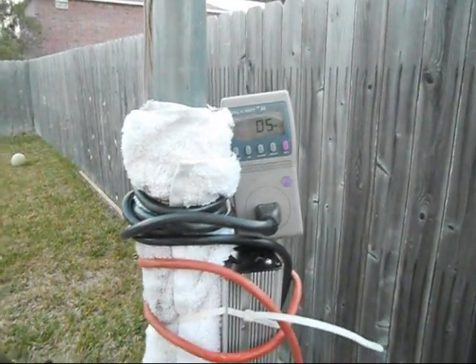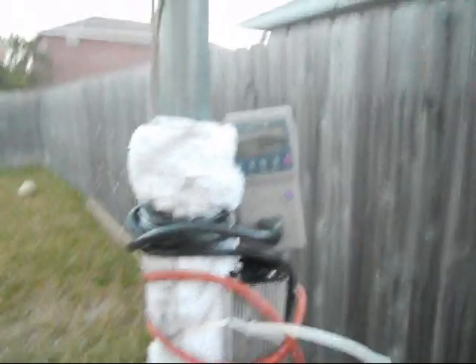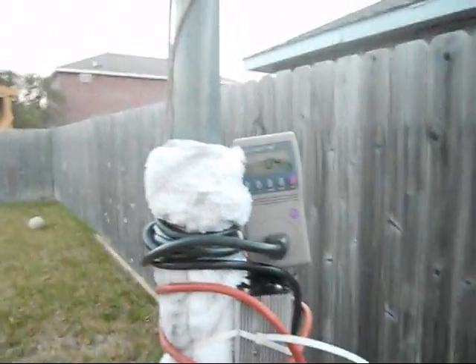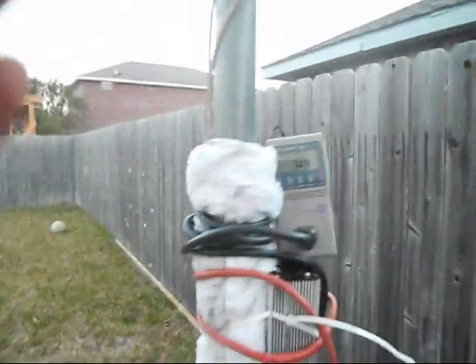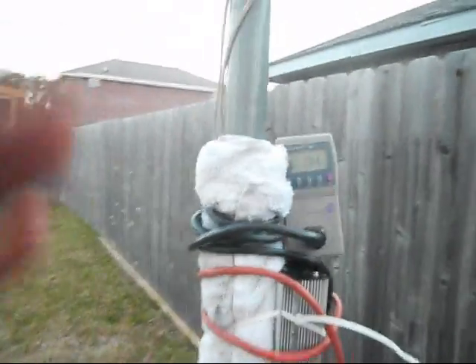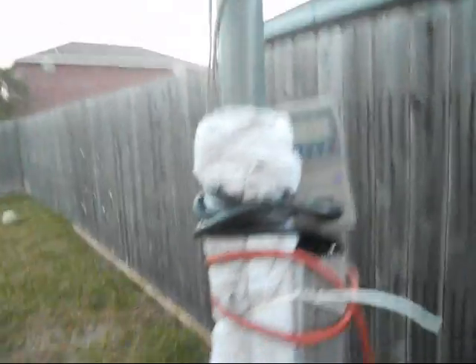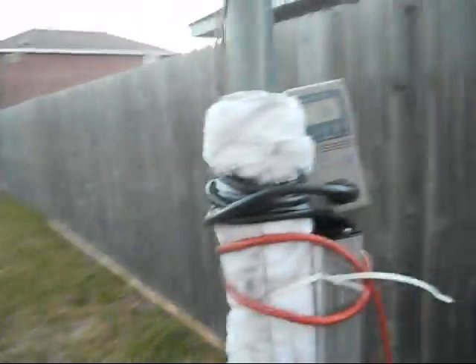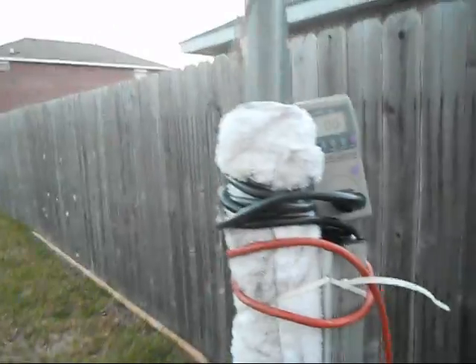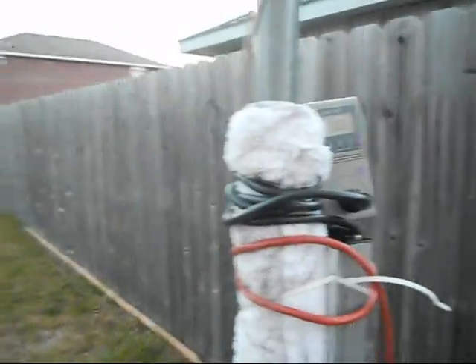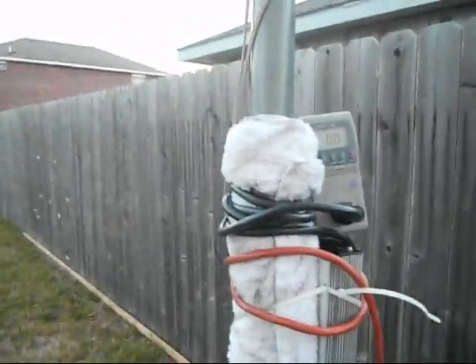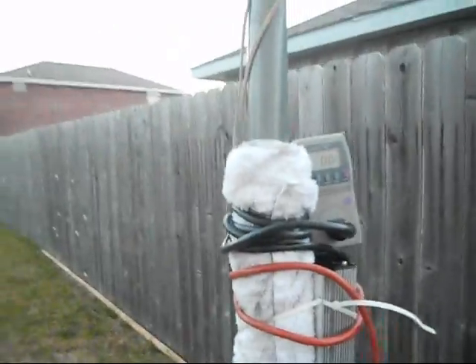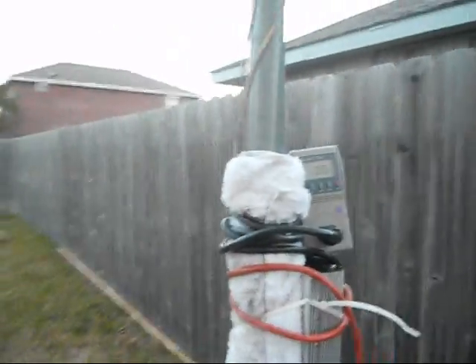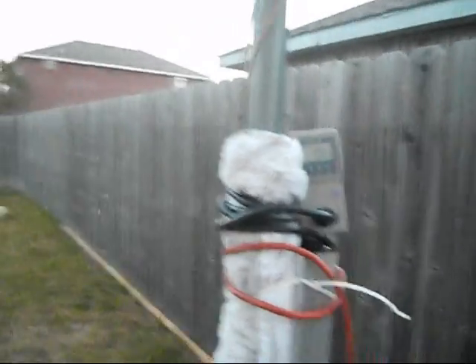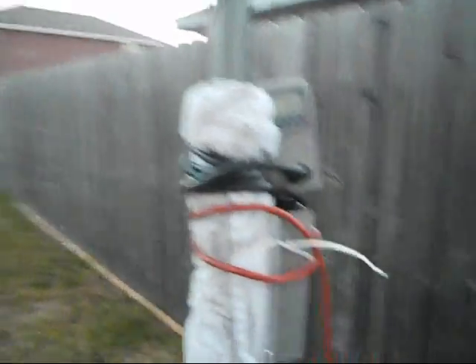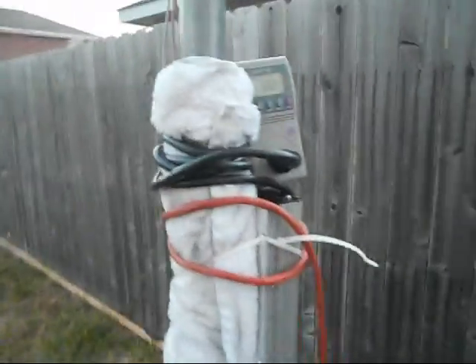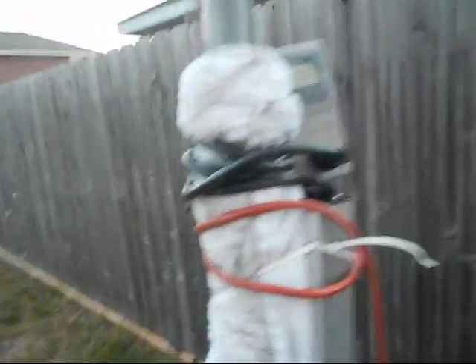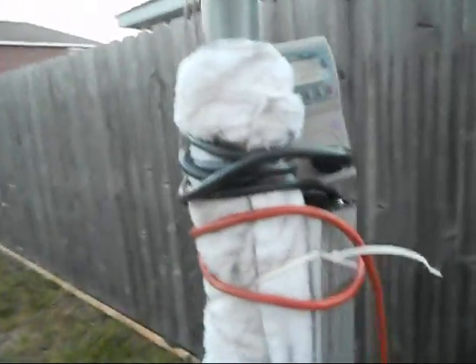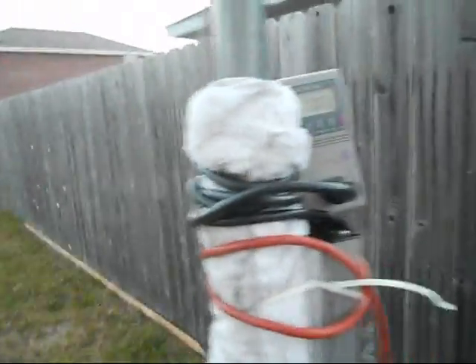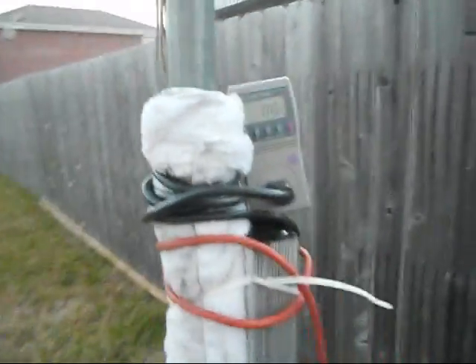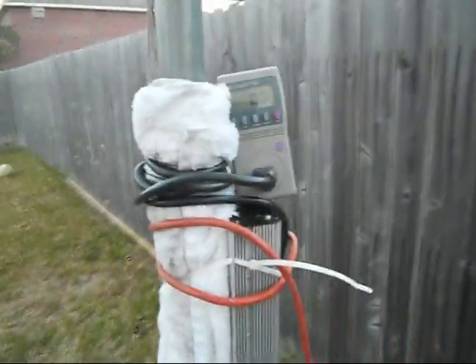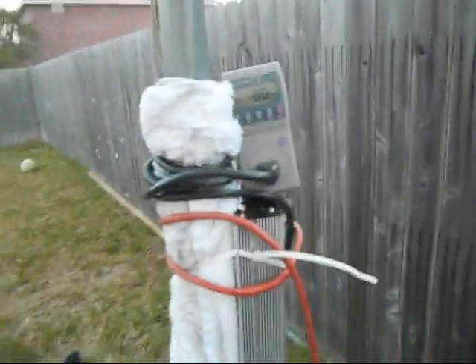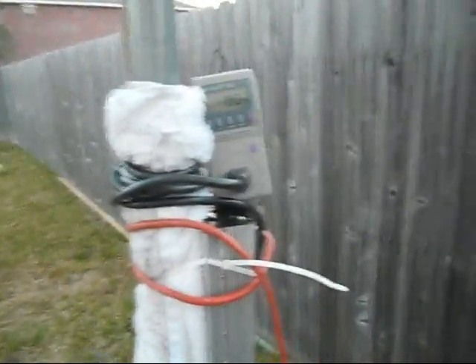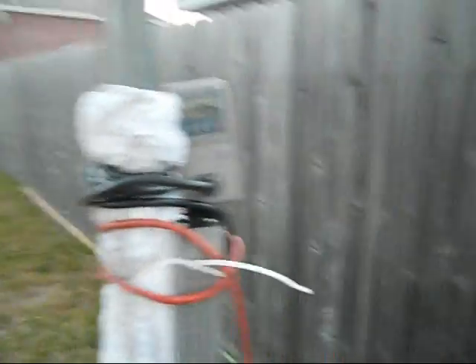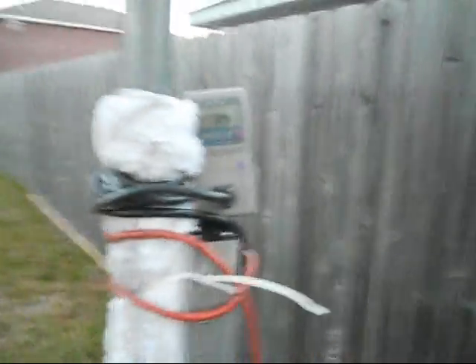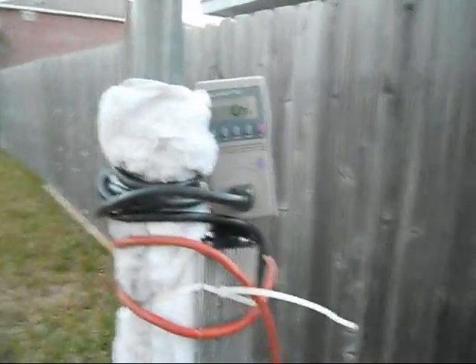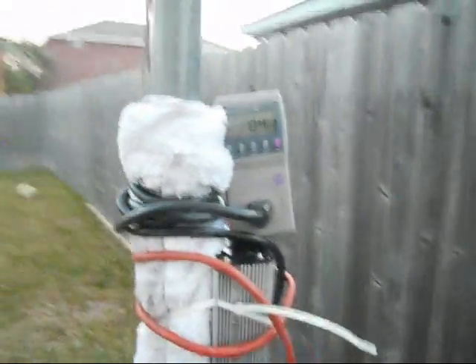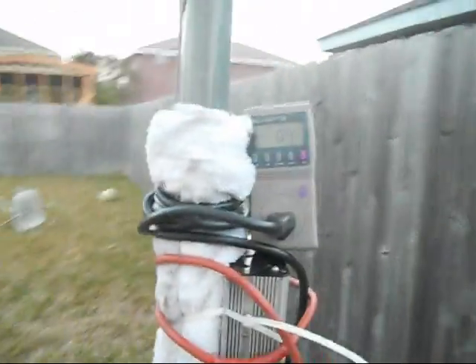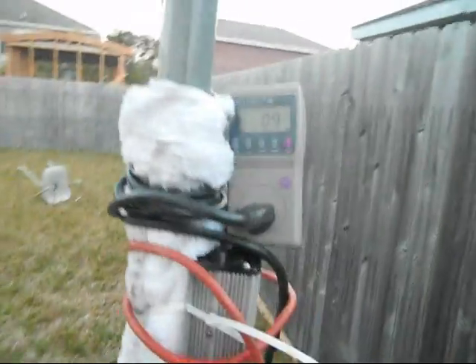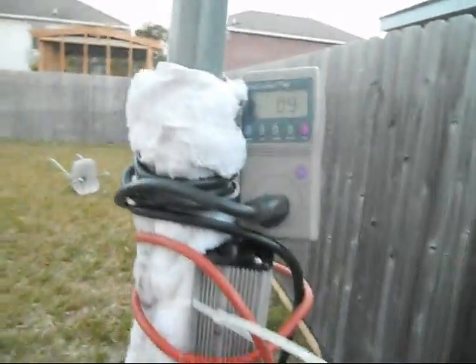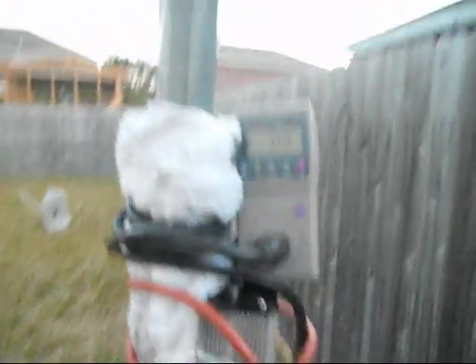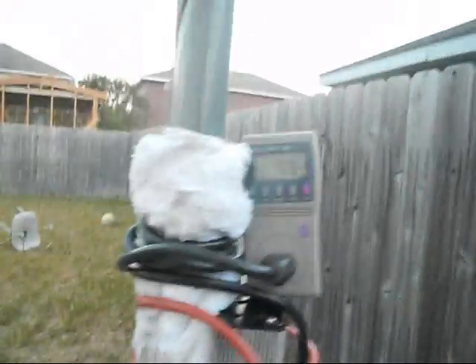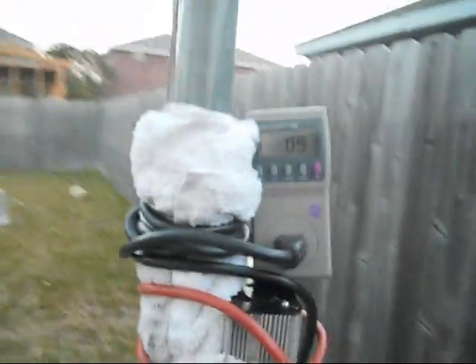So it's not much, but every little bit helps.